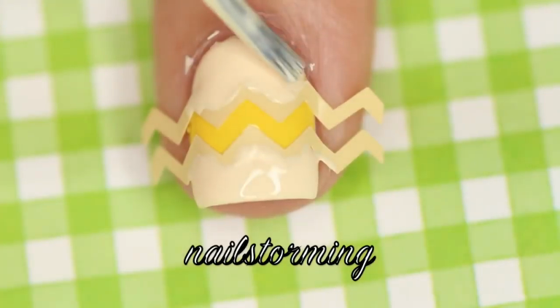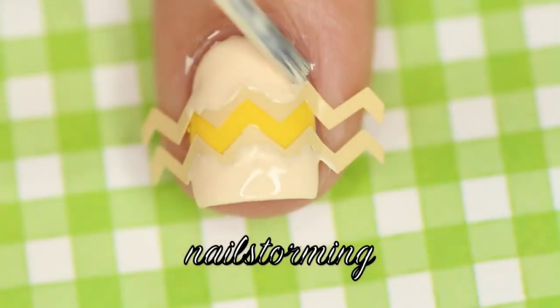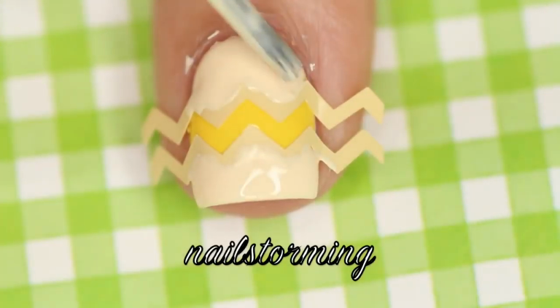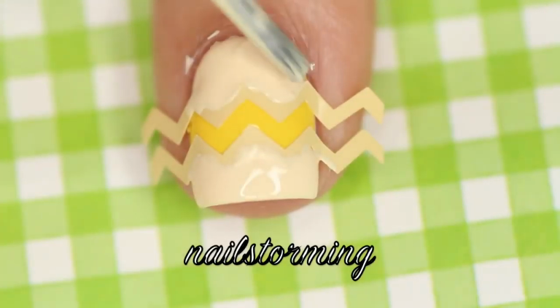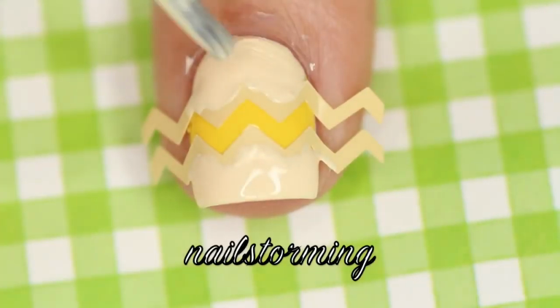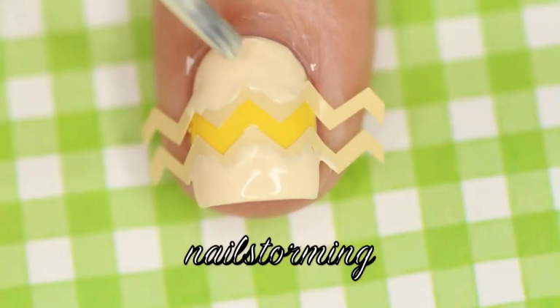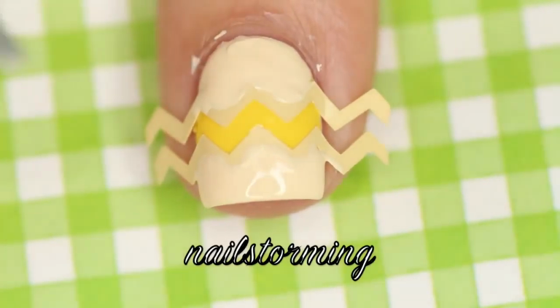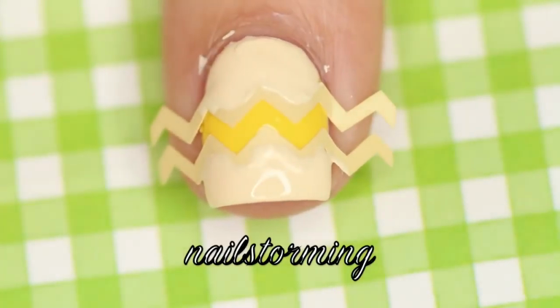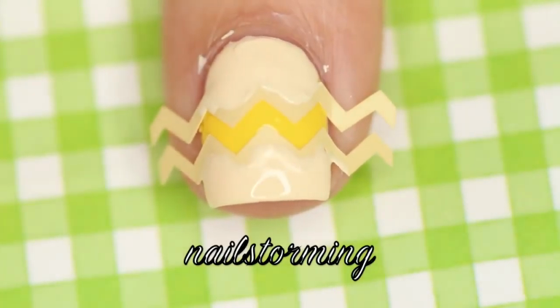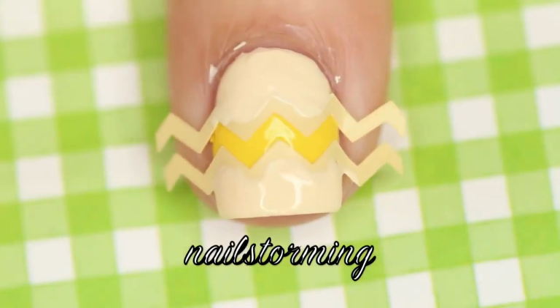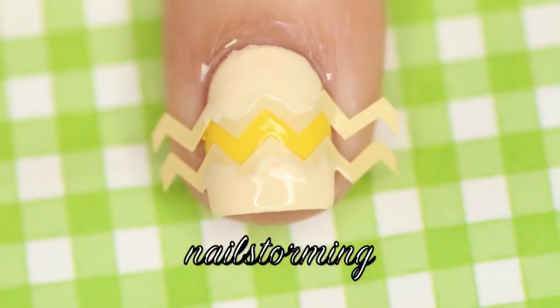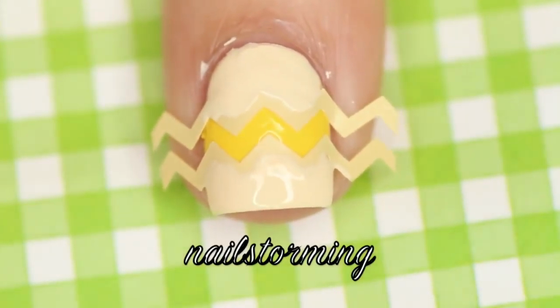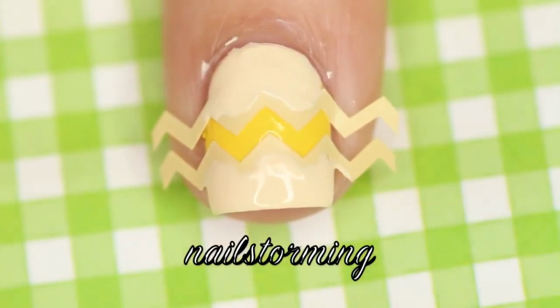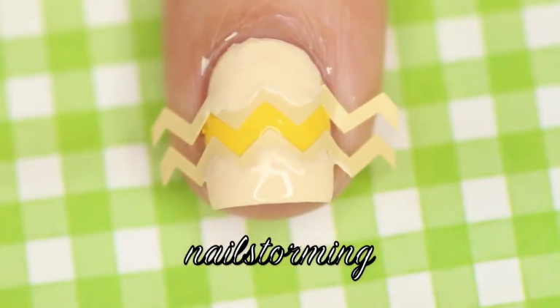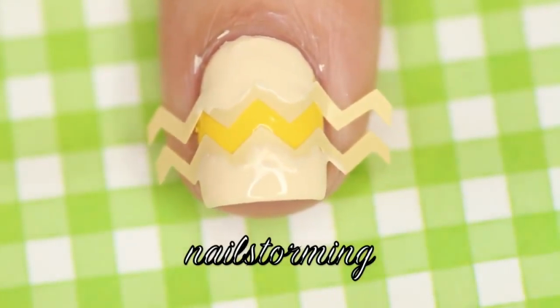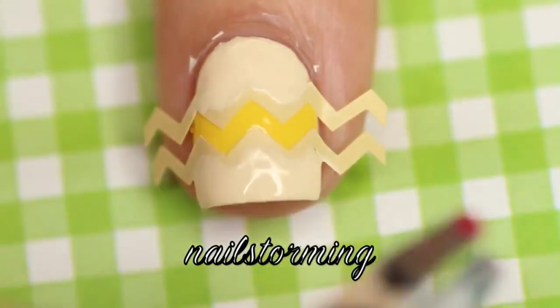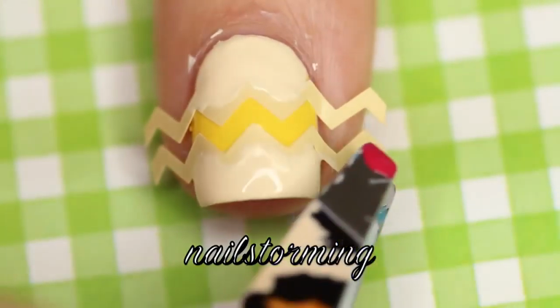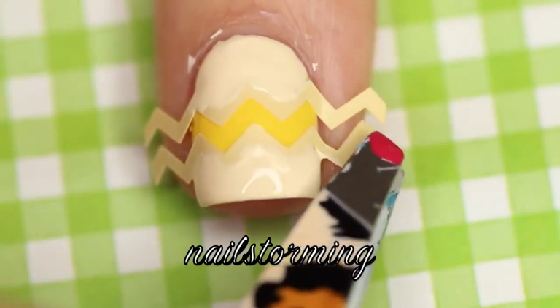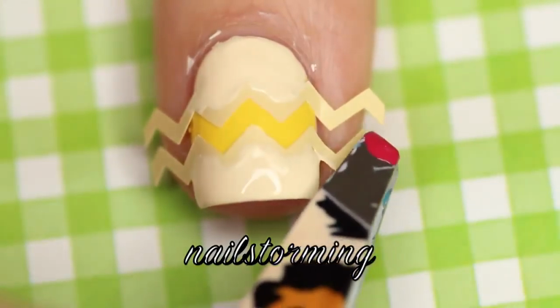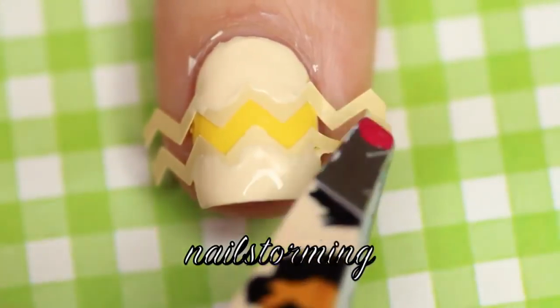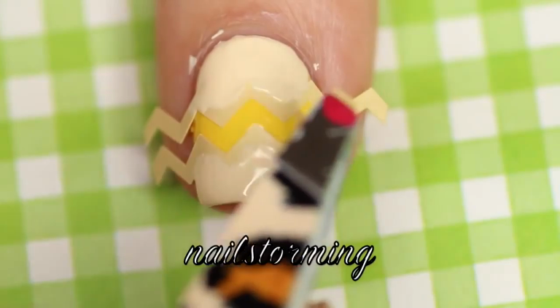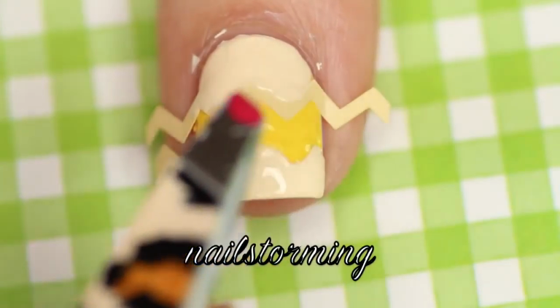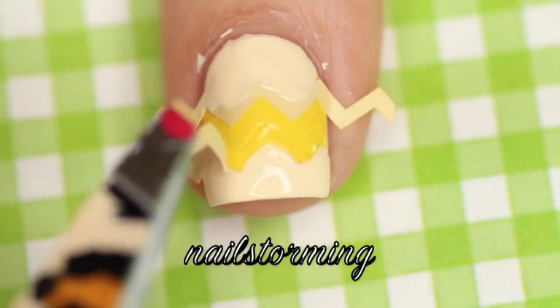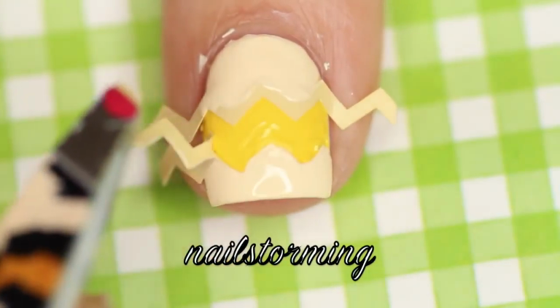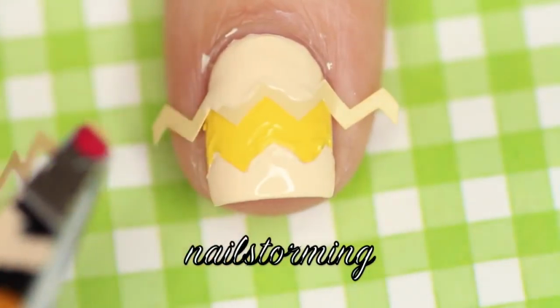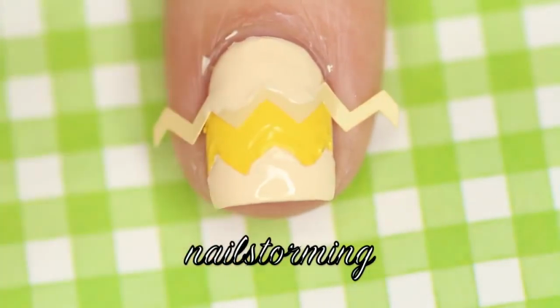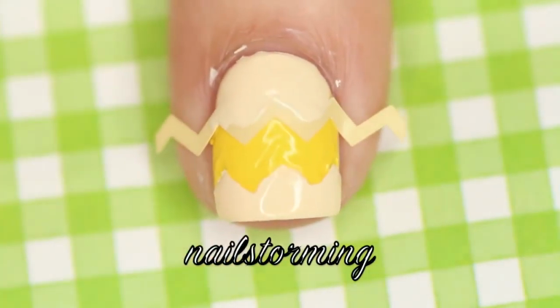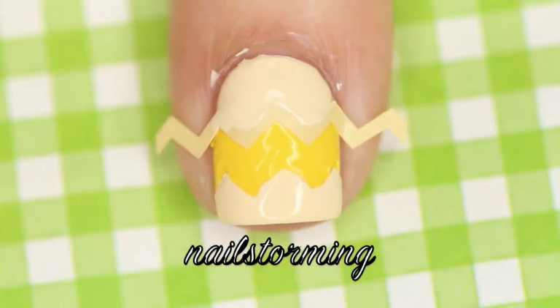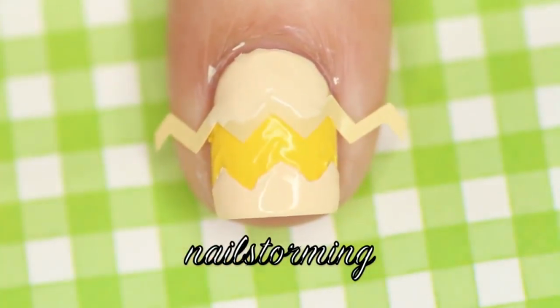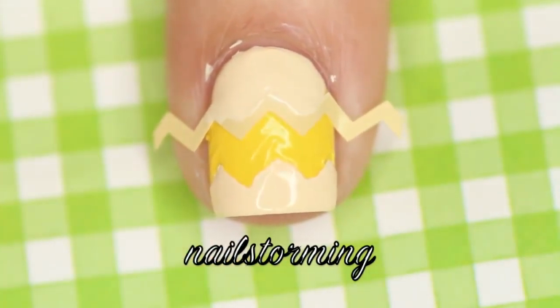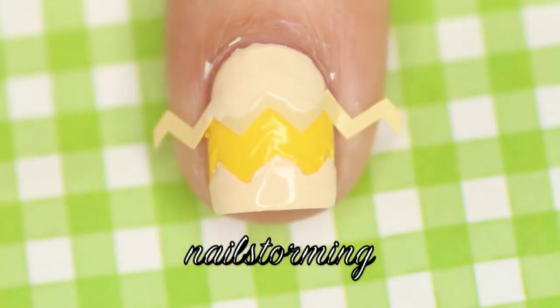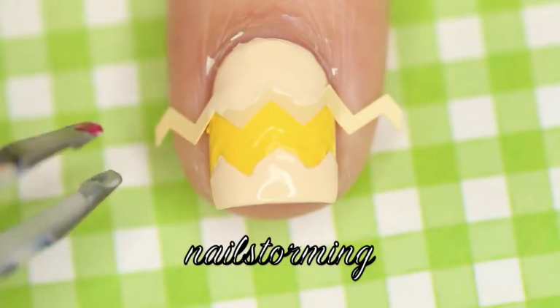Then I'm going to remove the vinyls immediately. You do not want to remove the vinyls when the polish is dry — you always want to do it when it is wet.